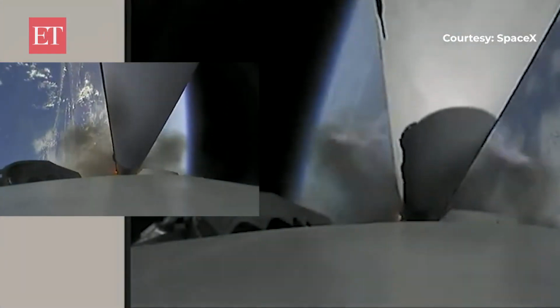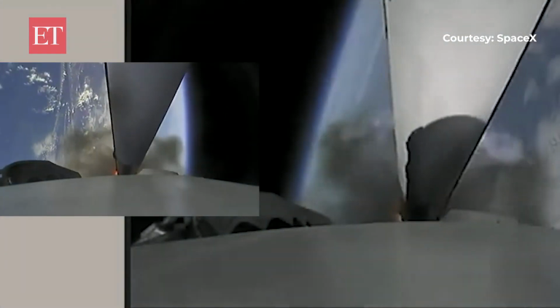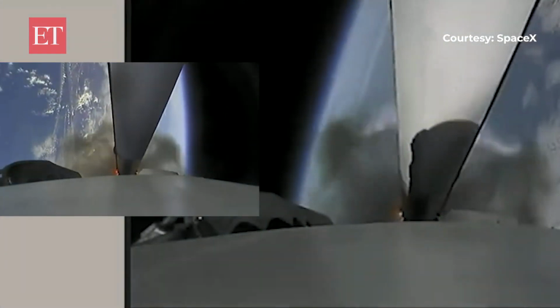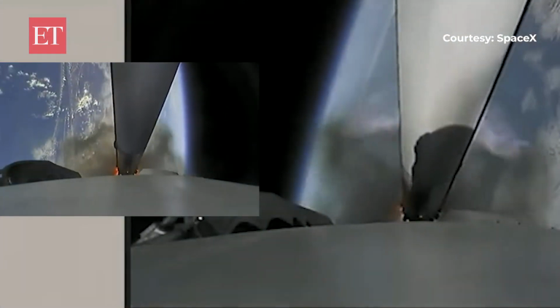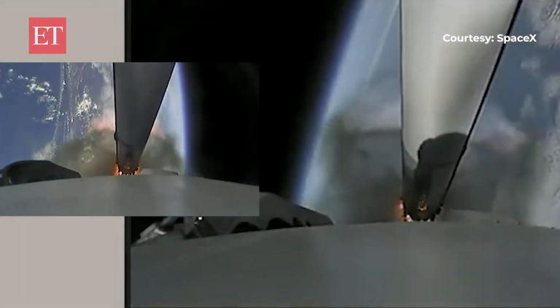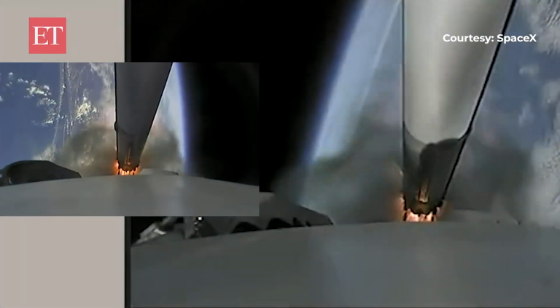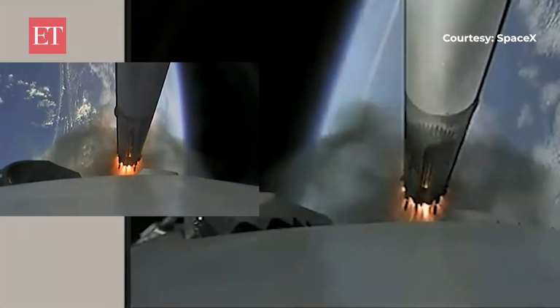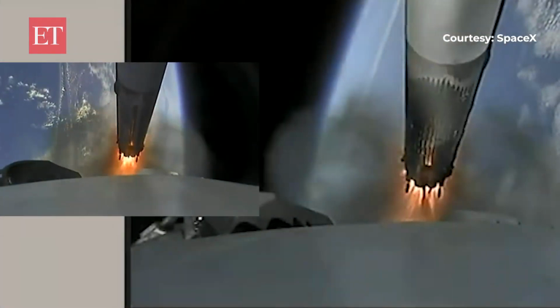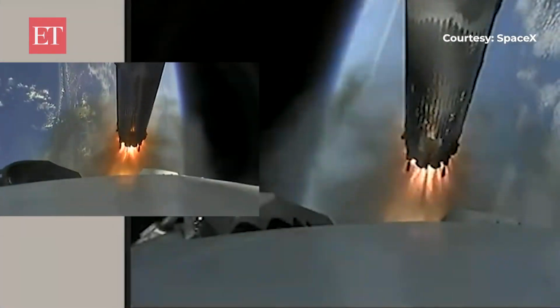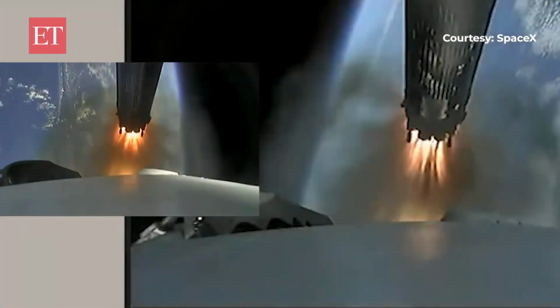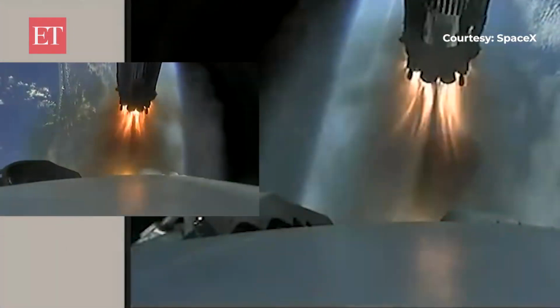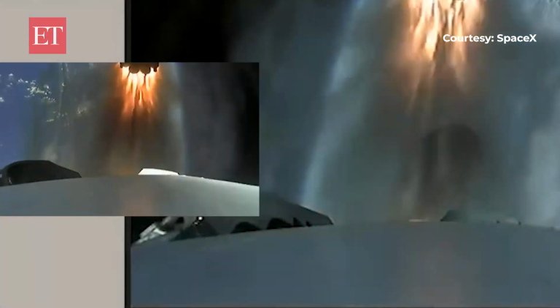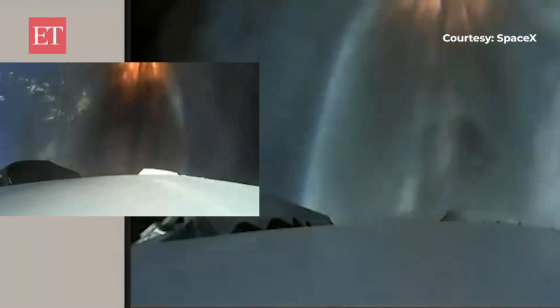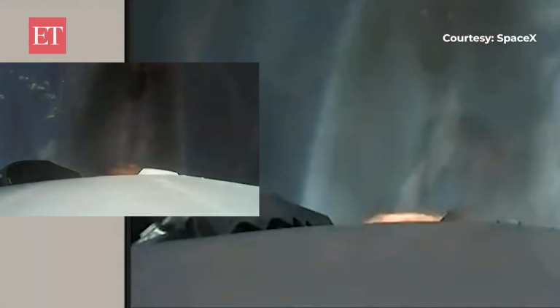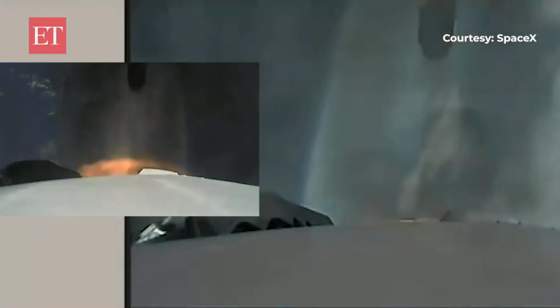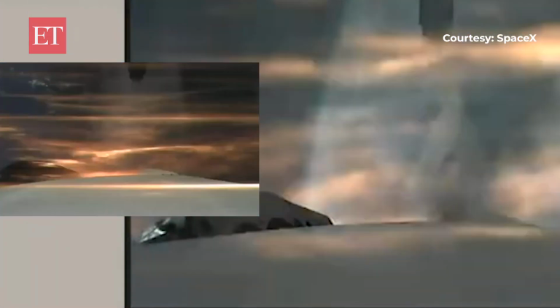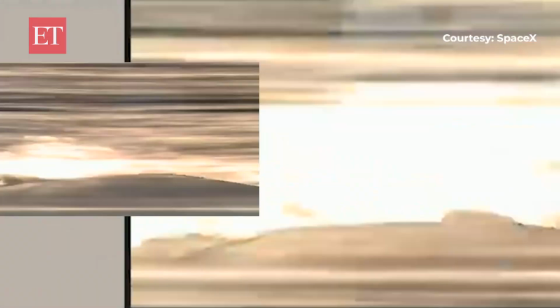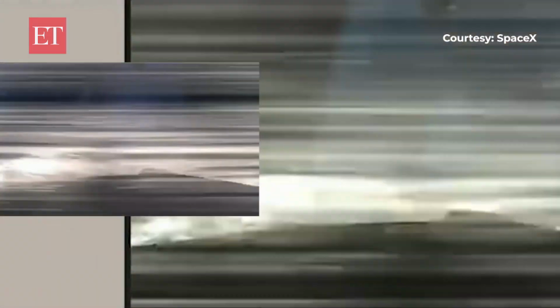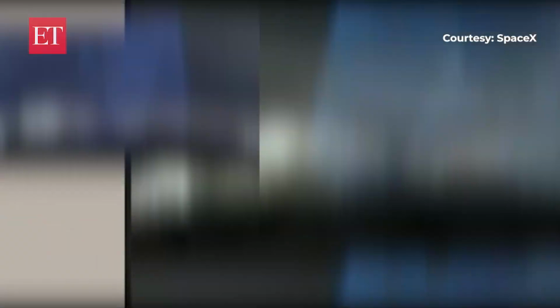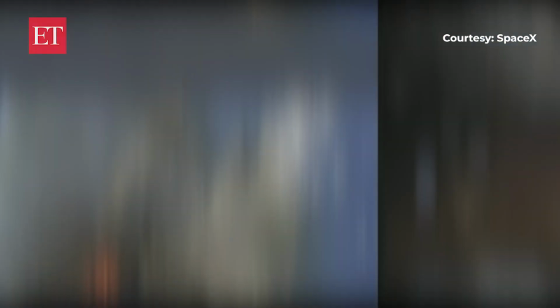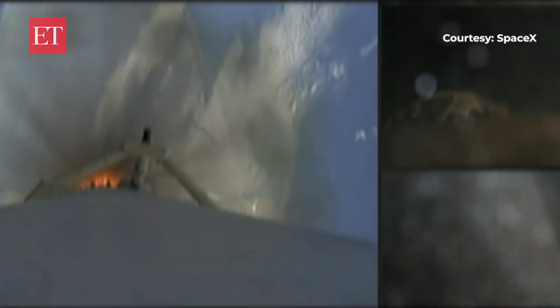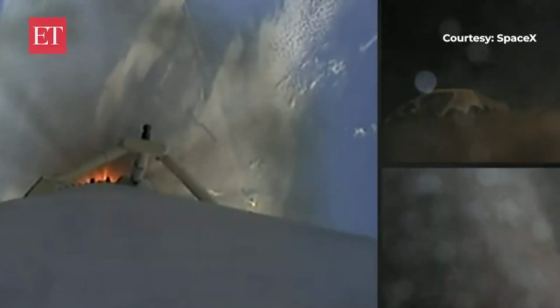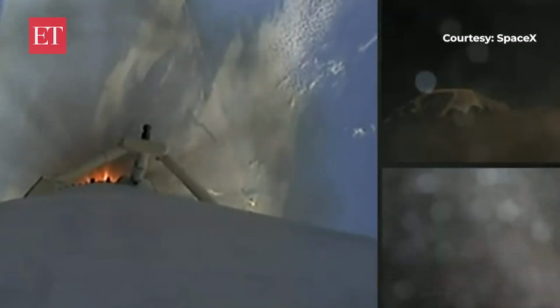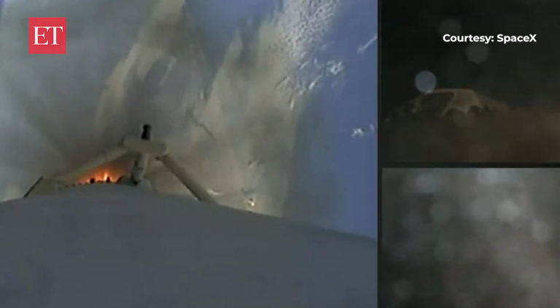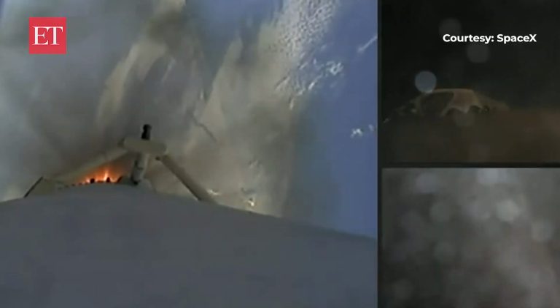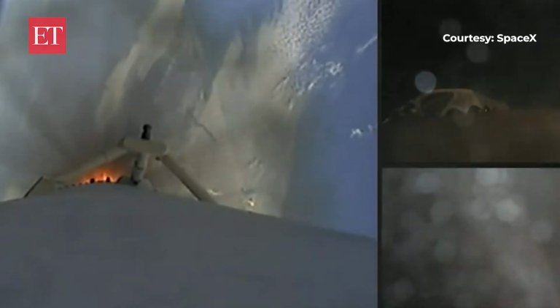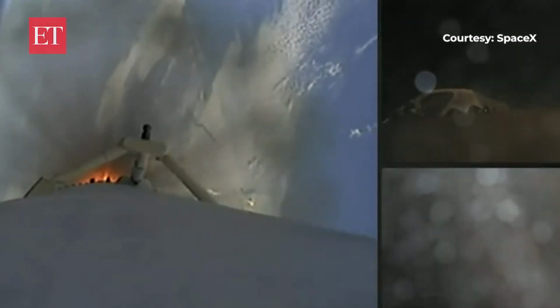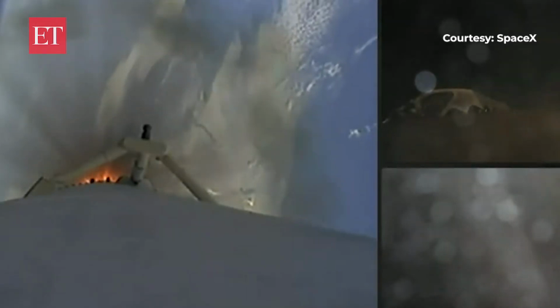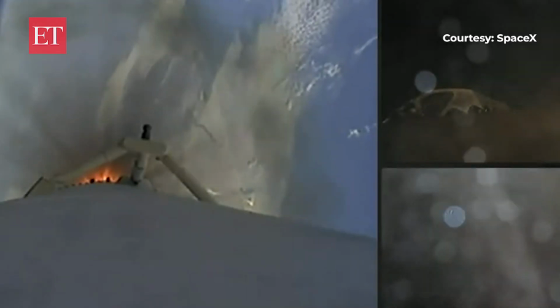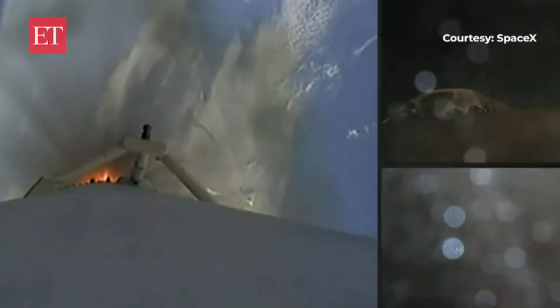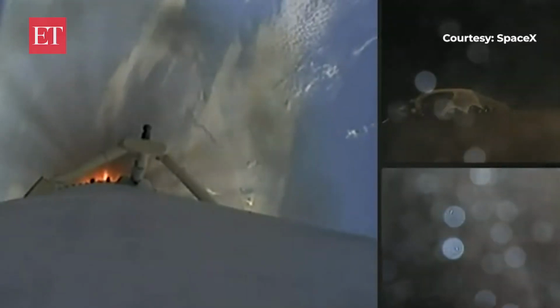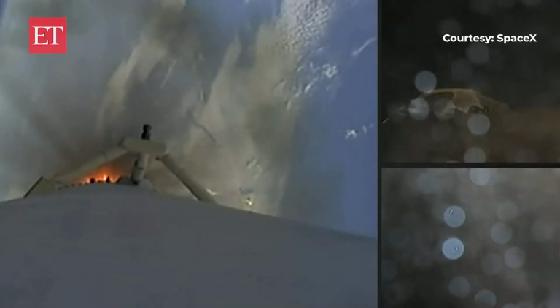Booster separation confirmed. Successful separation of the side boosters.